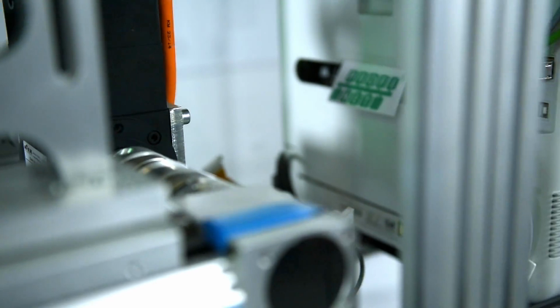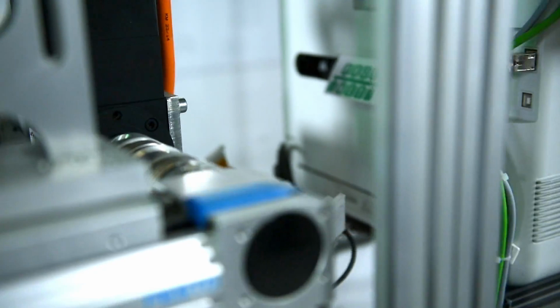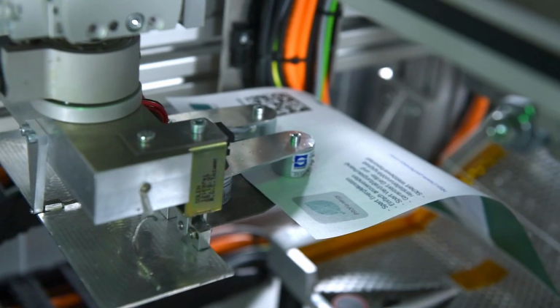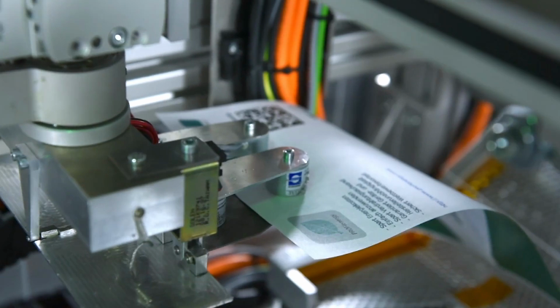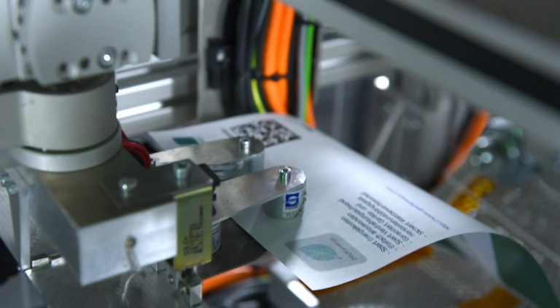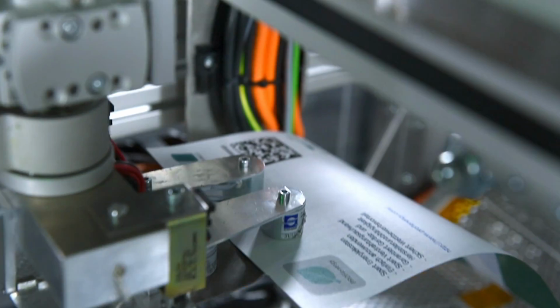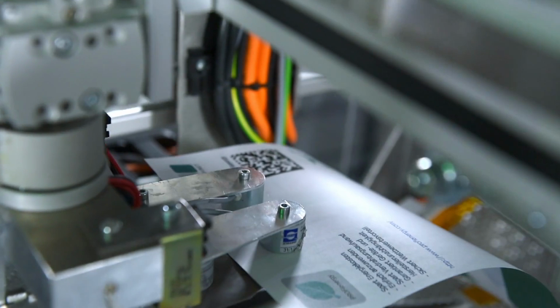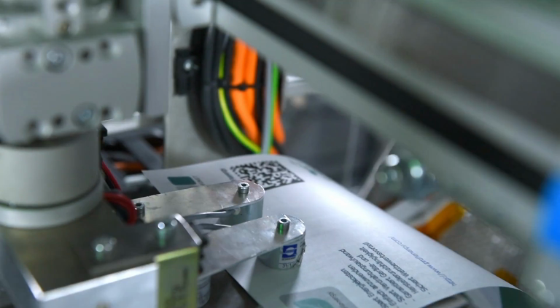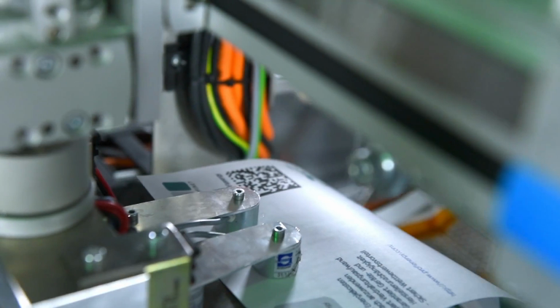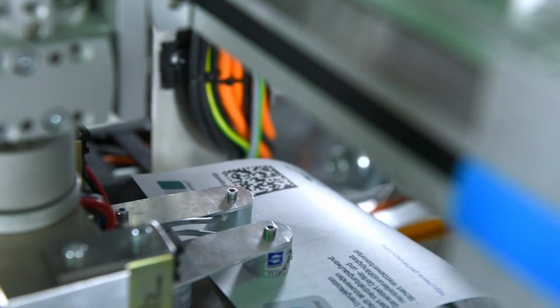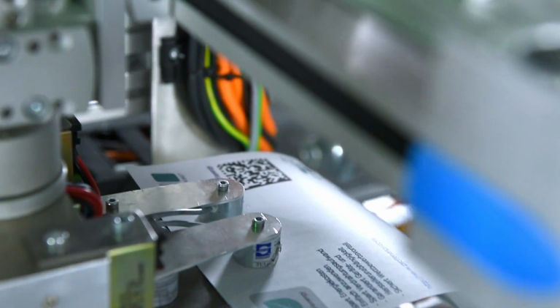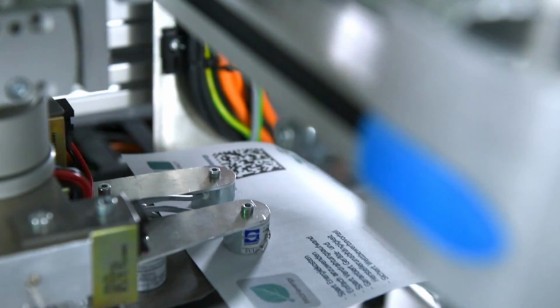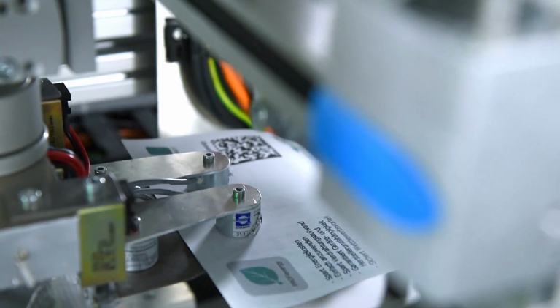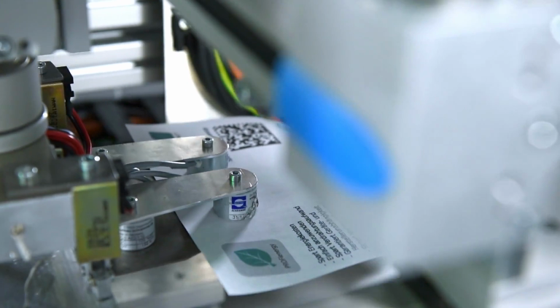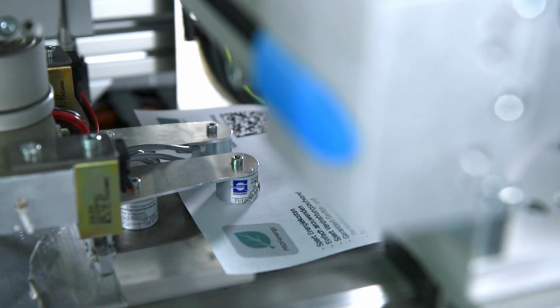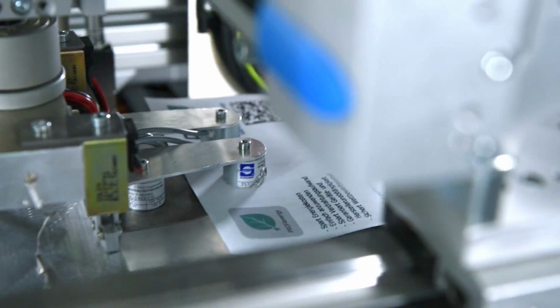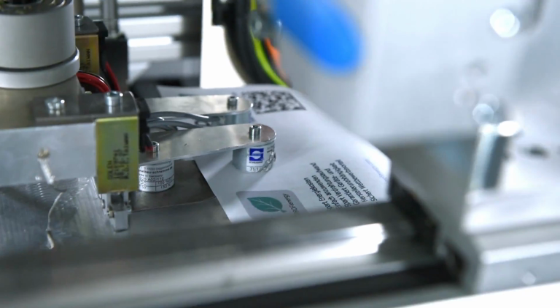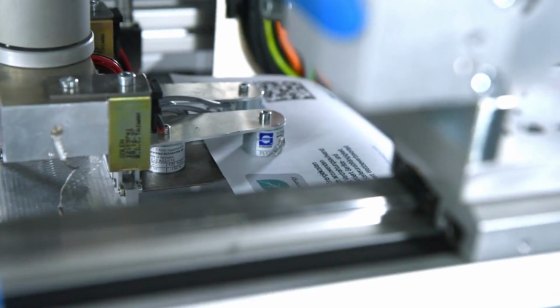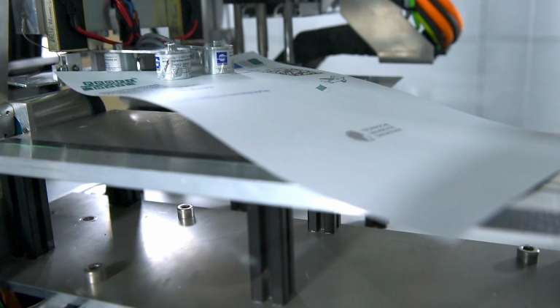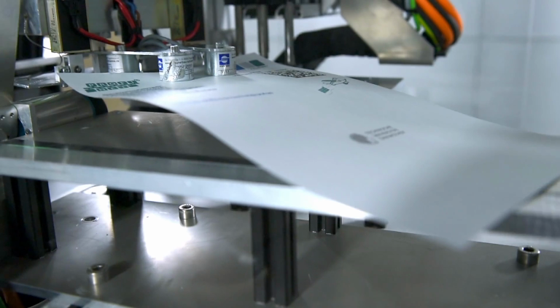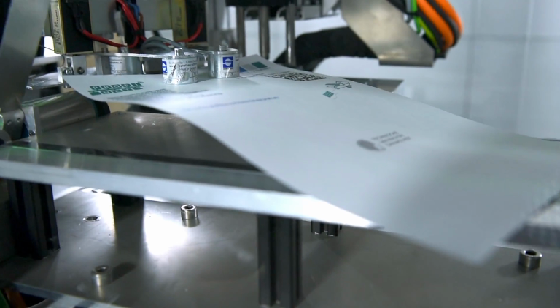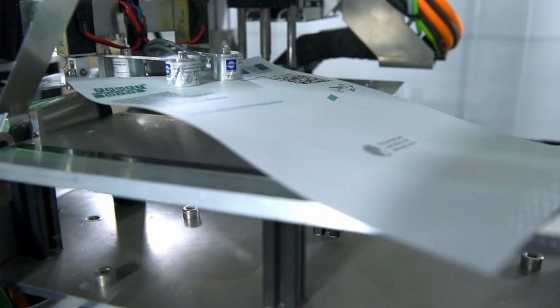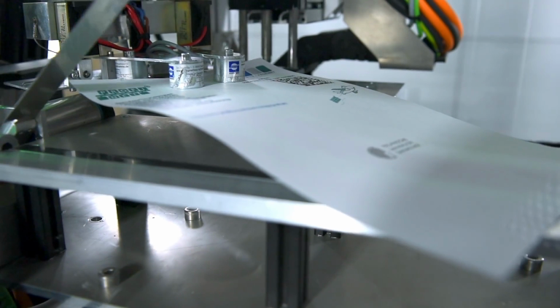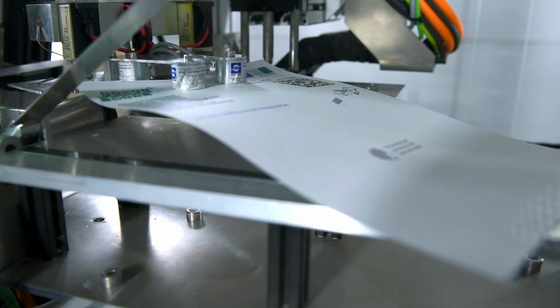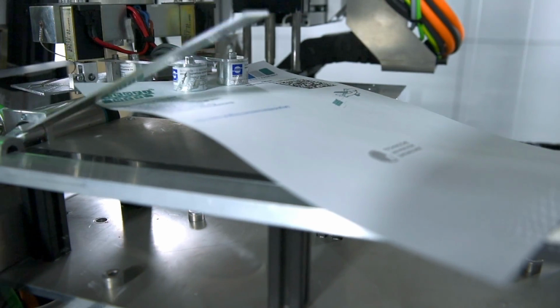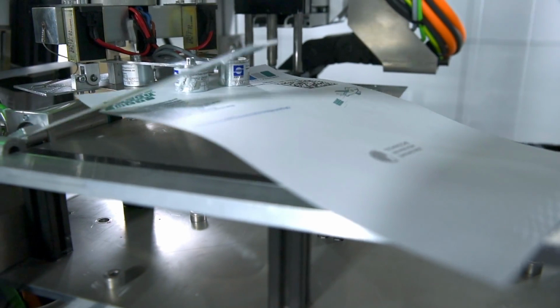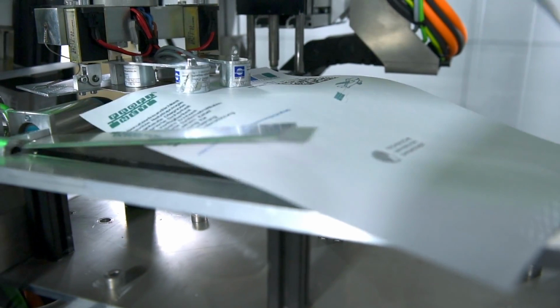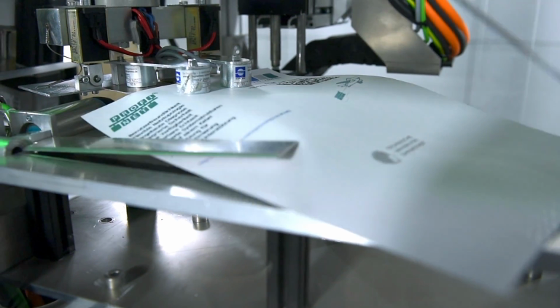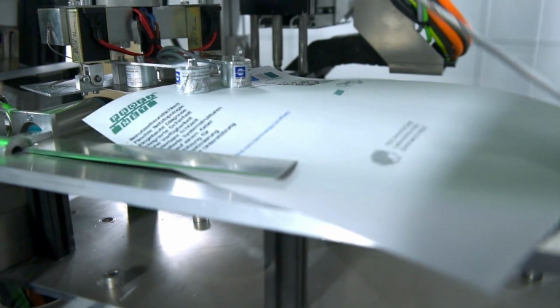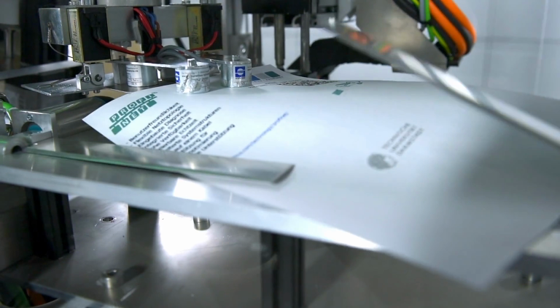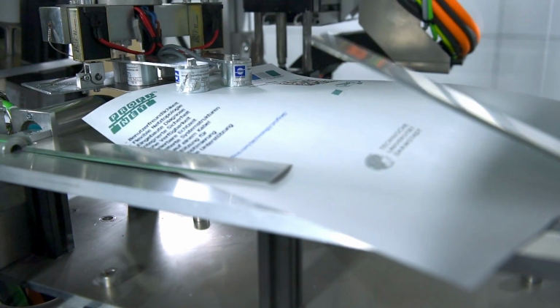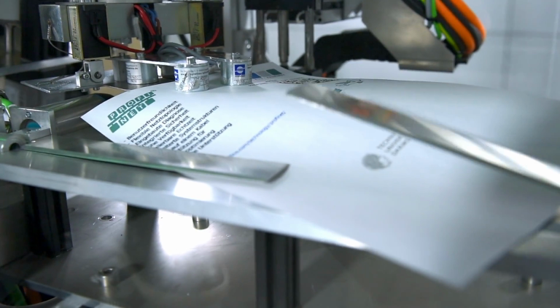Following printing, the gantry crane picks up the paper and takes it for punching and embossing.